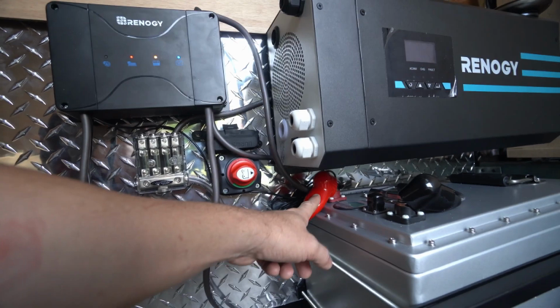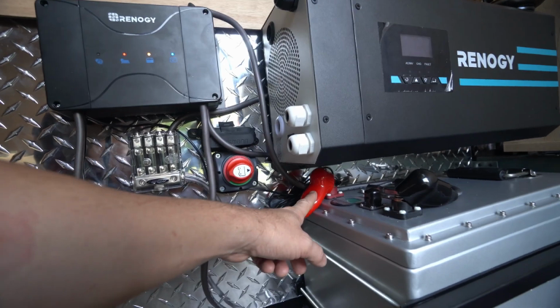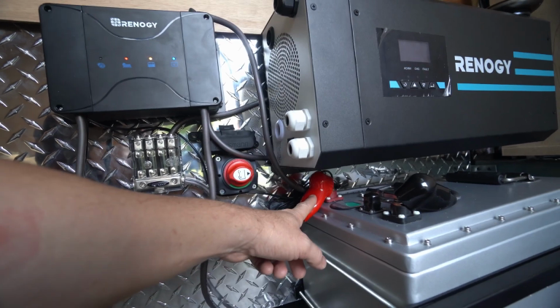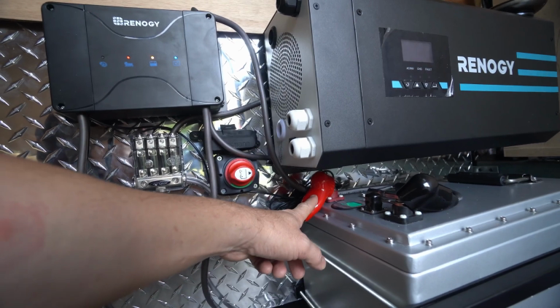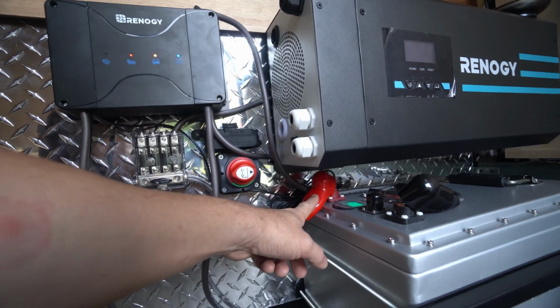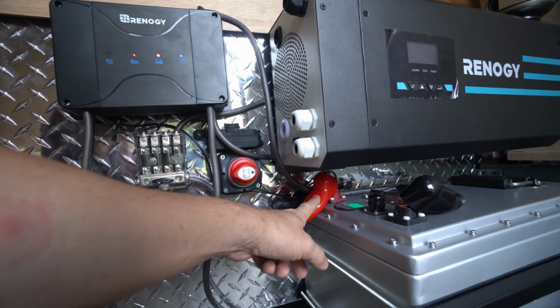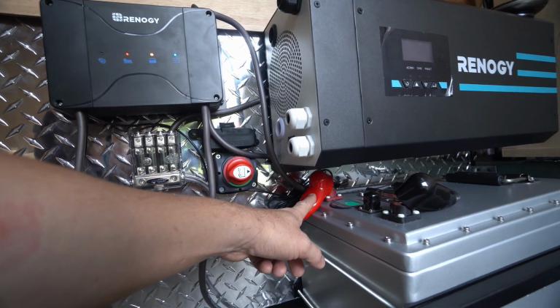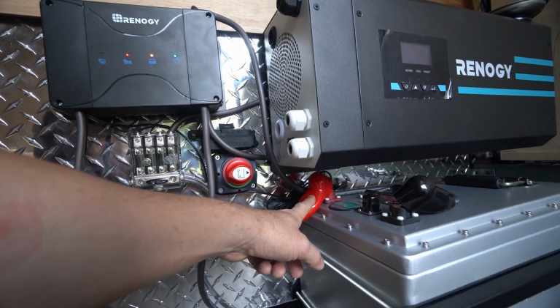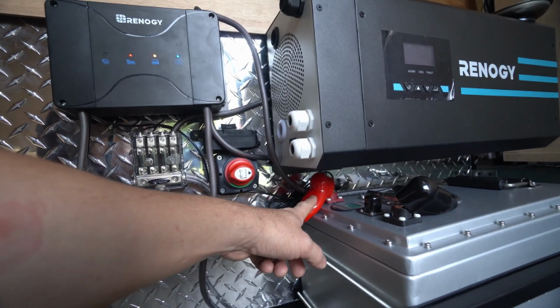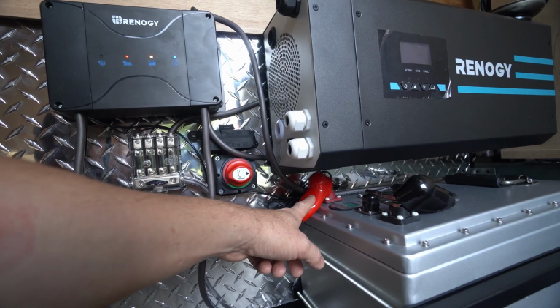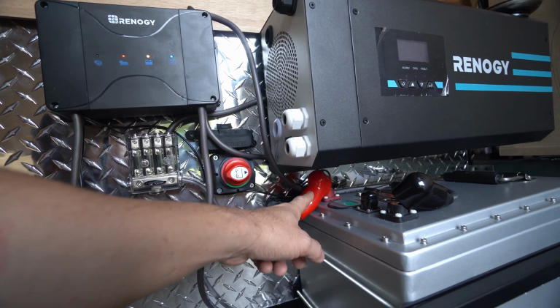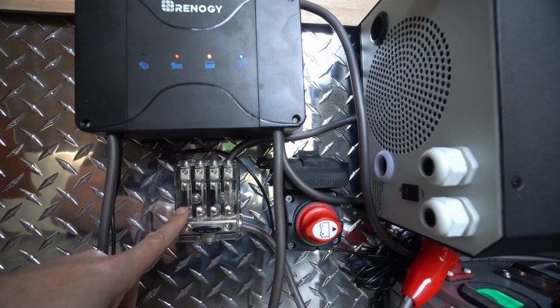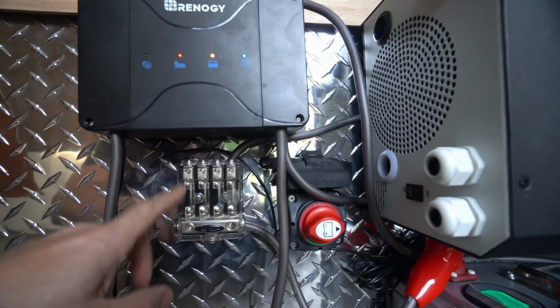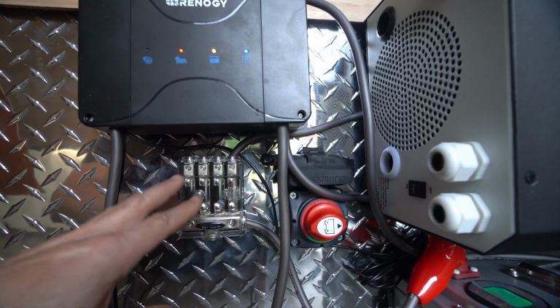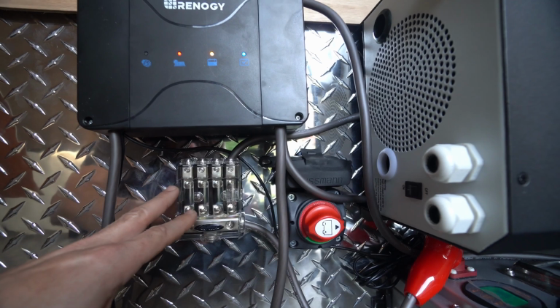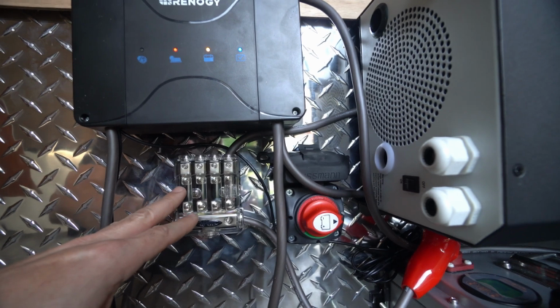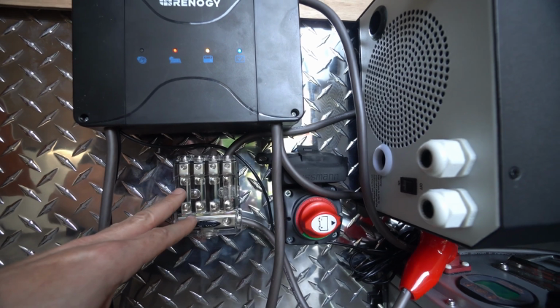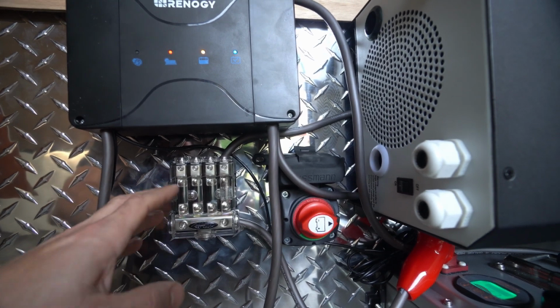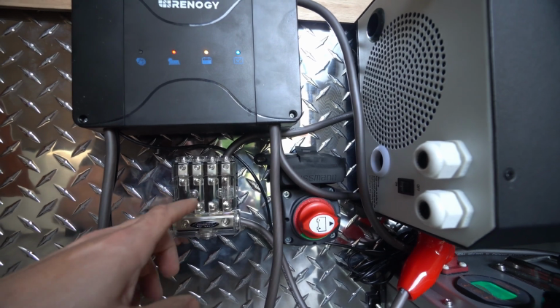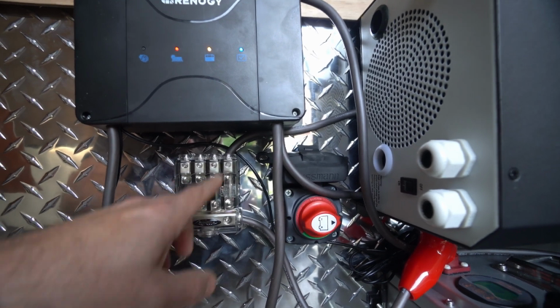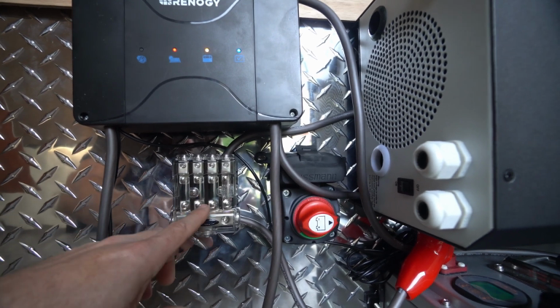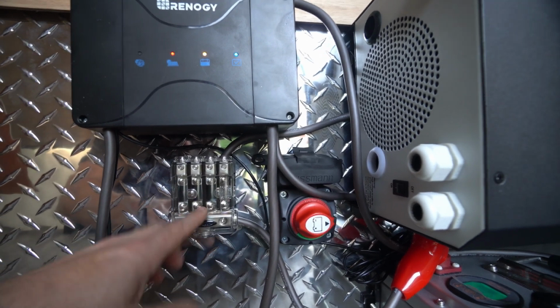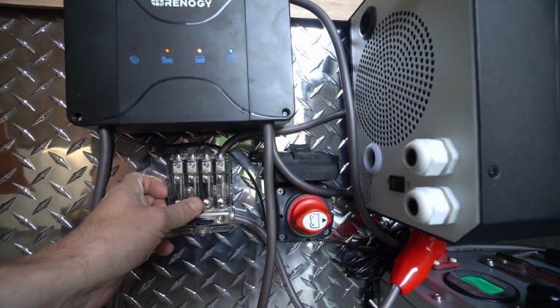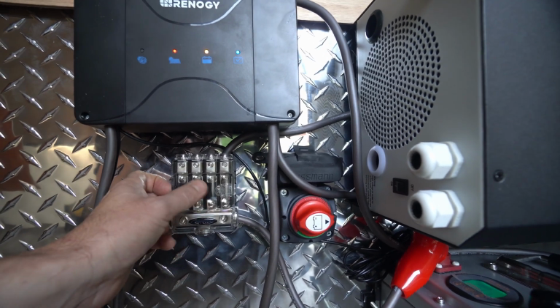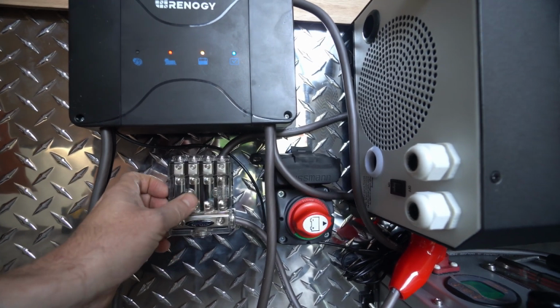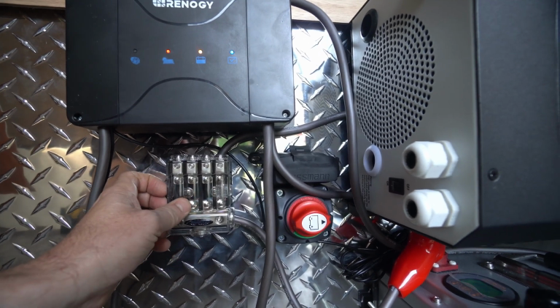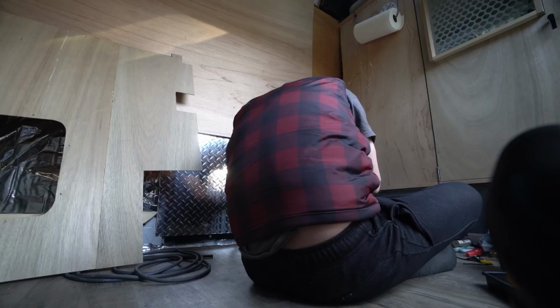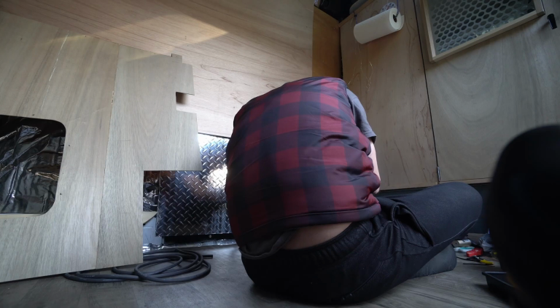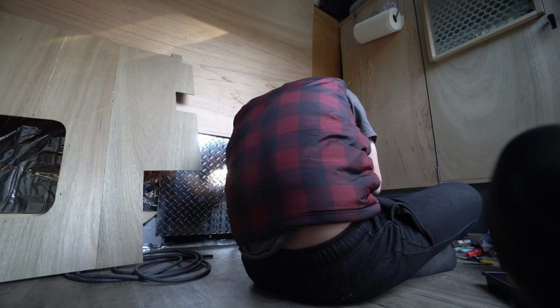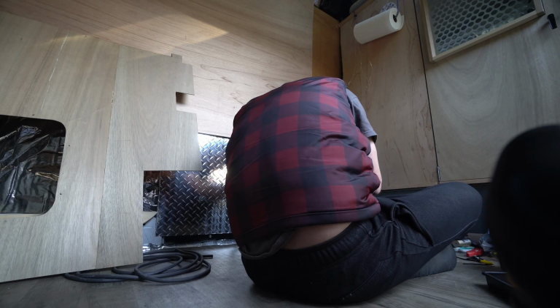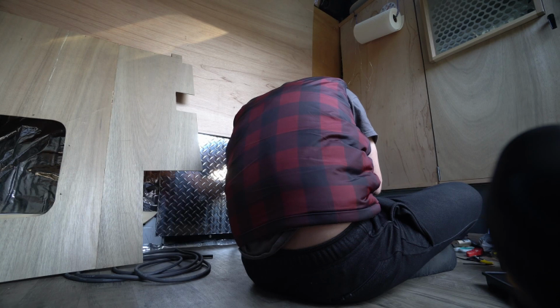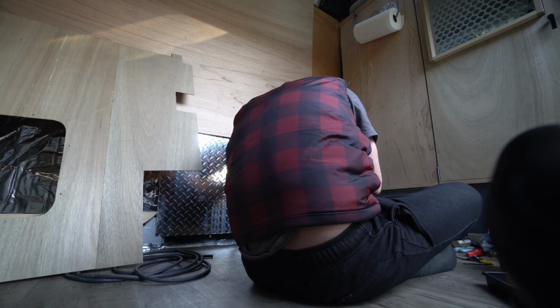I think I messed up. Inside of these wires, they look silver — copper plated aluminum wire. This is the fuse for the inverter. Fuse everything off of the positive. Devices that need a lot of power.